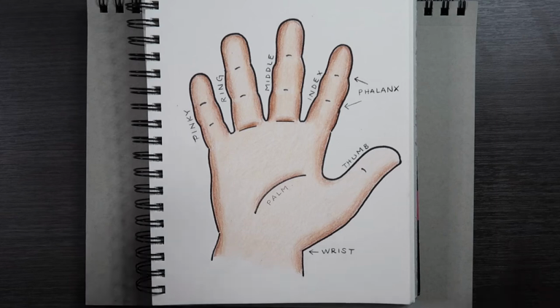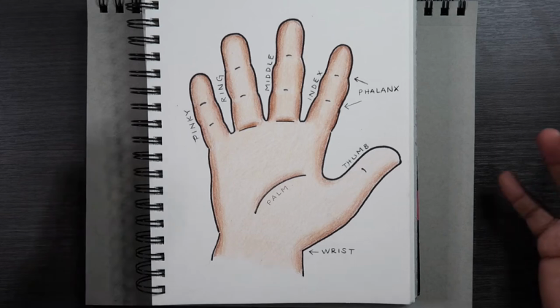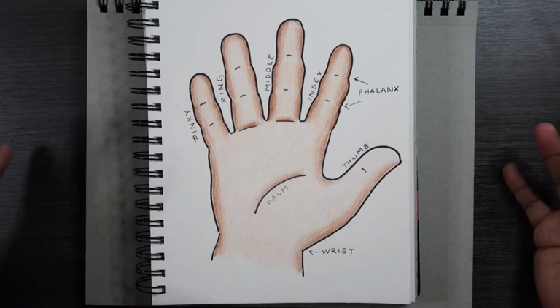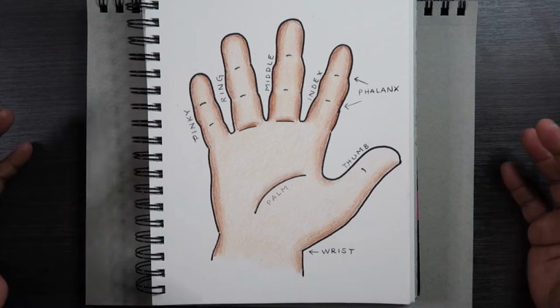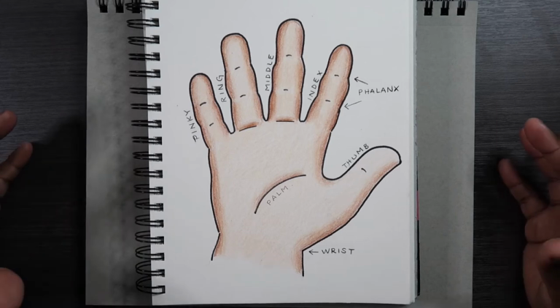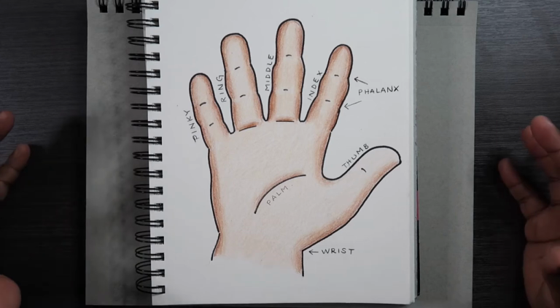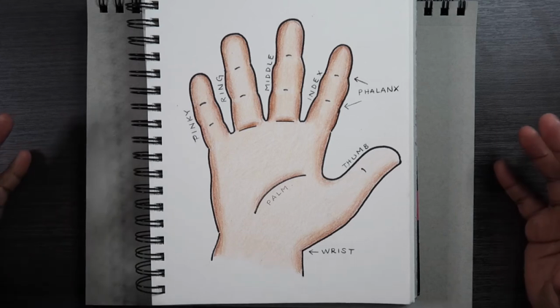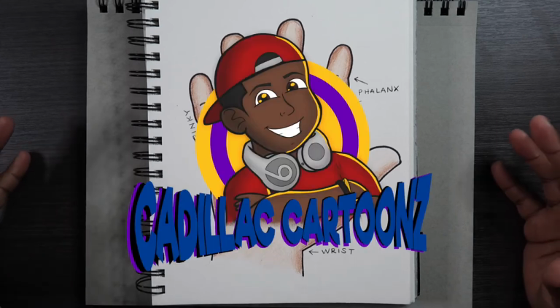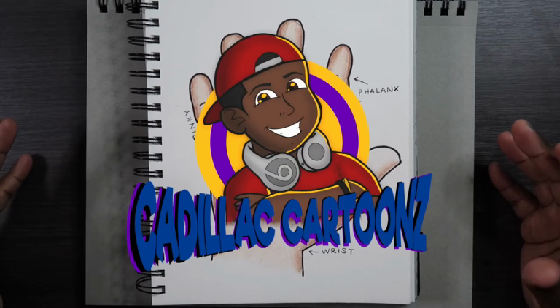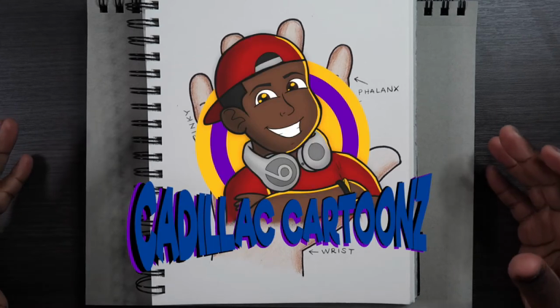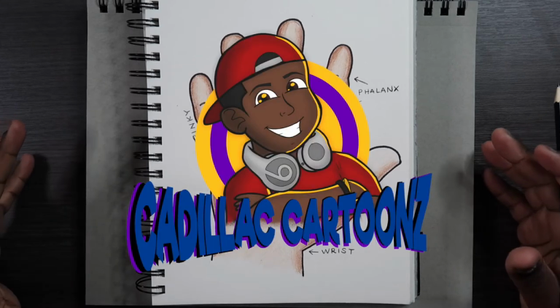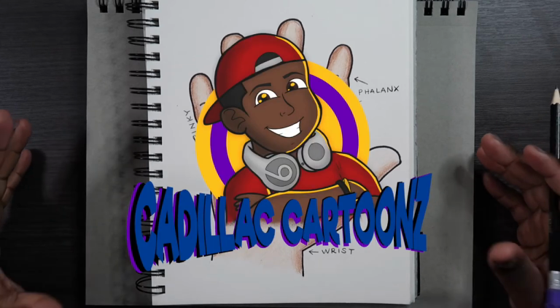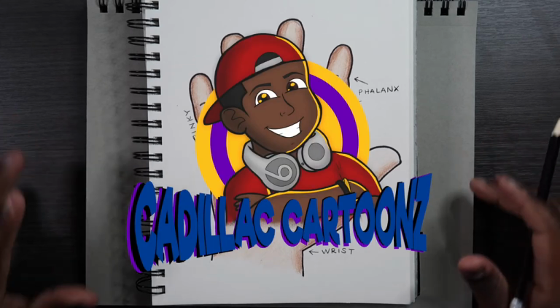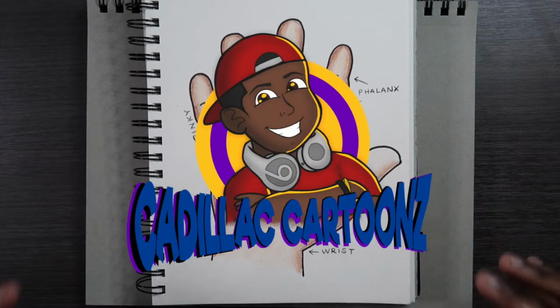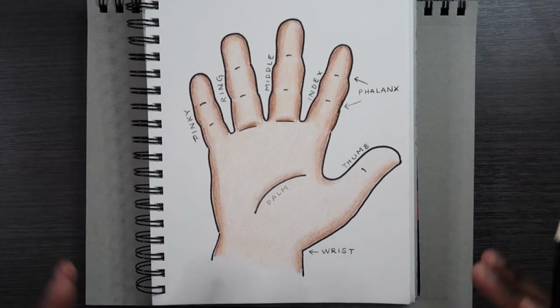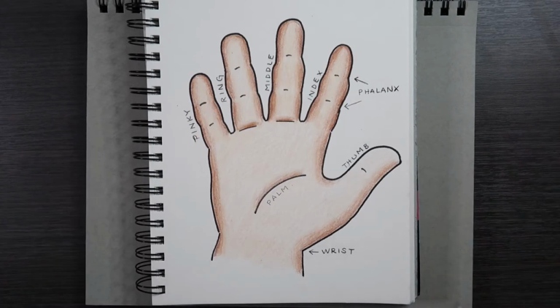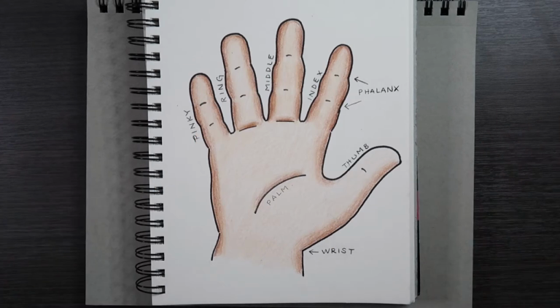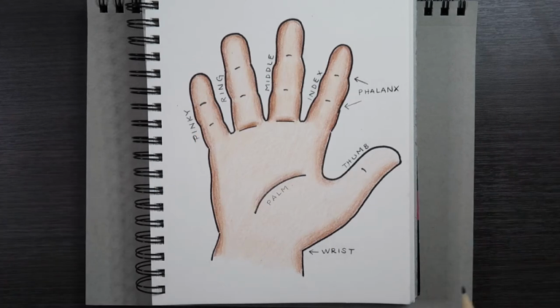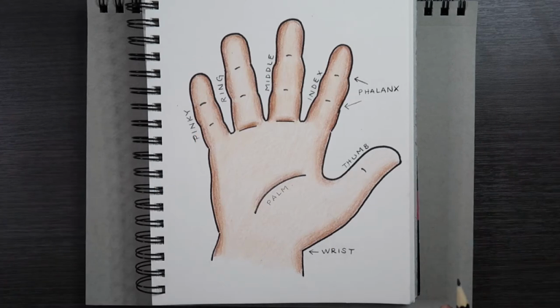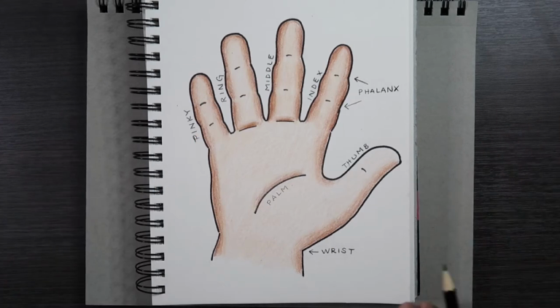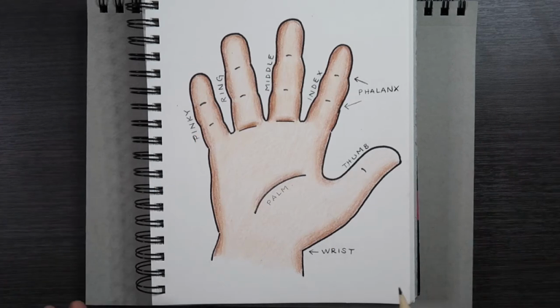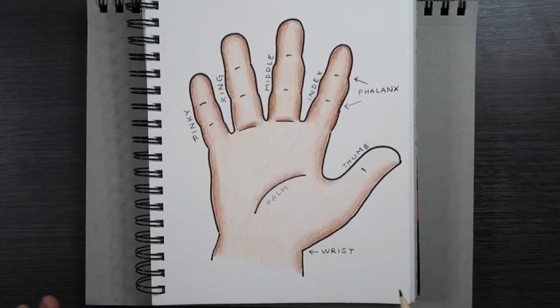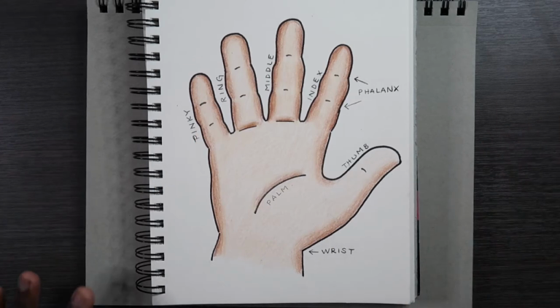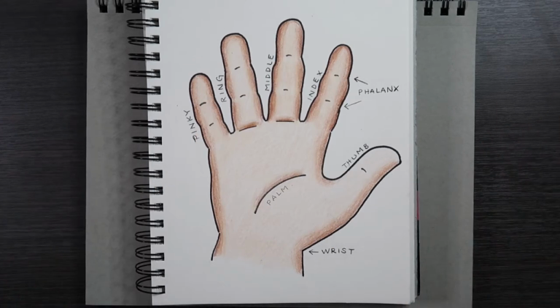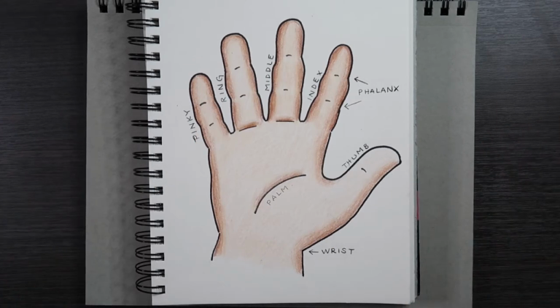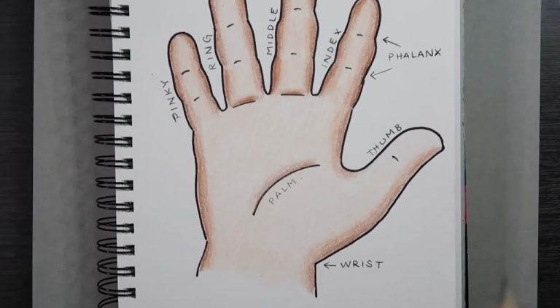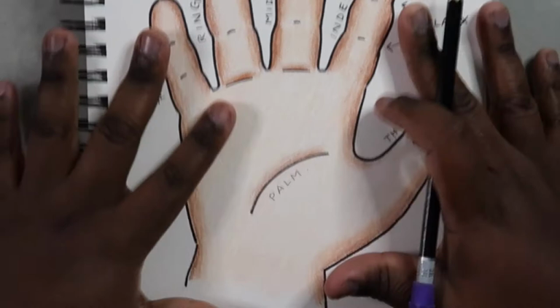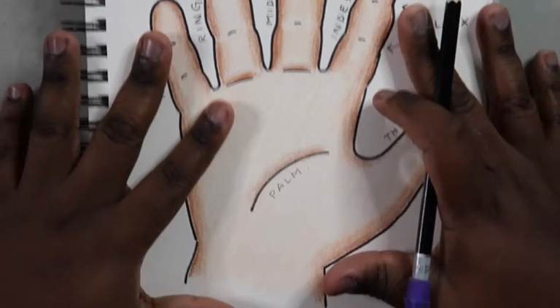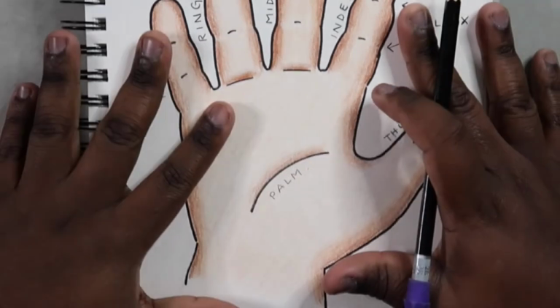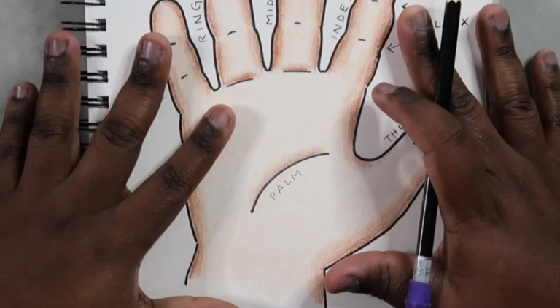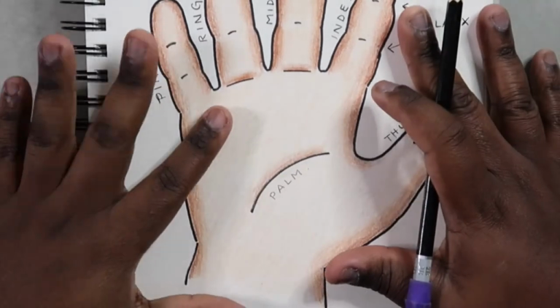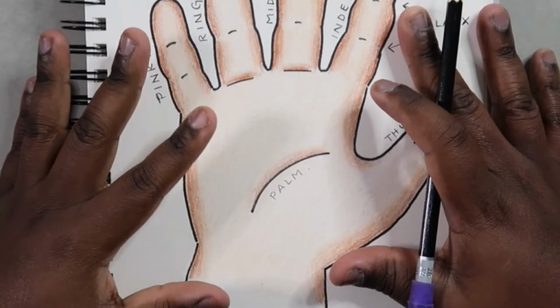What's good everybody? Welcome back to Cadillac Cartoons and today I'm going to show you how to draw hands.